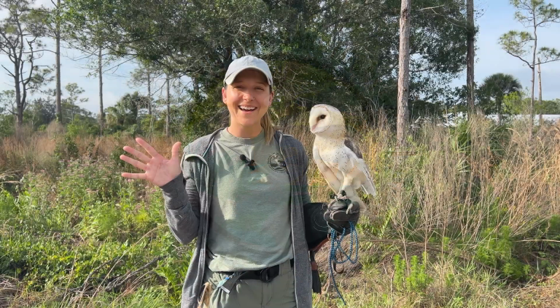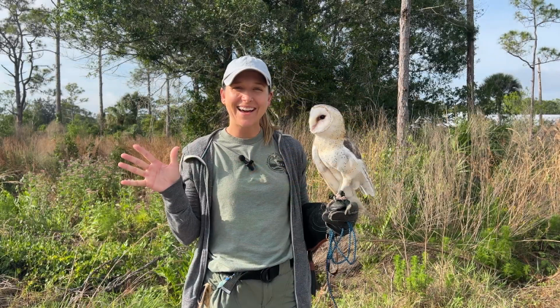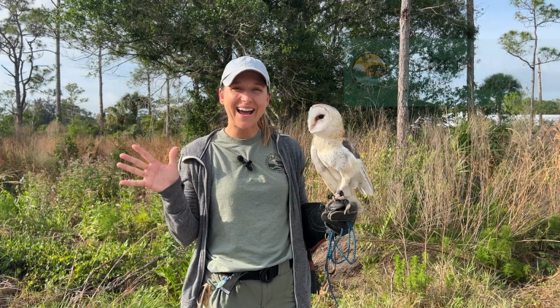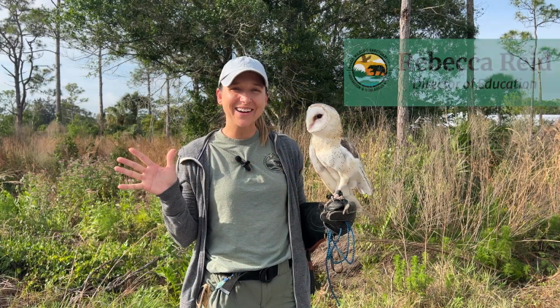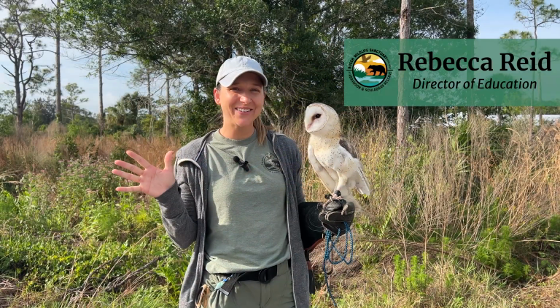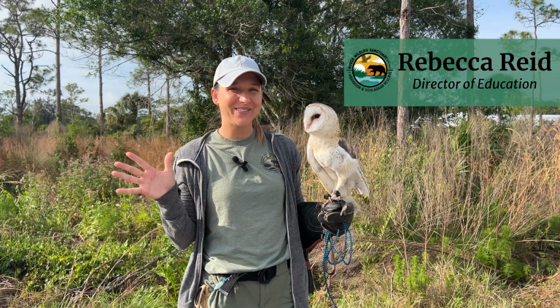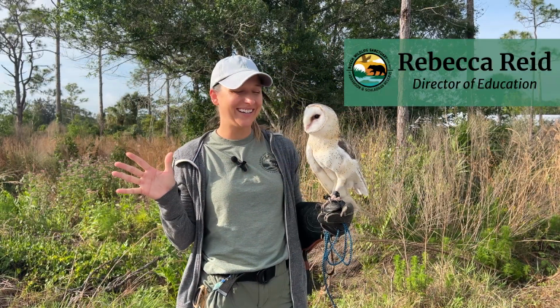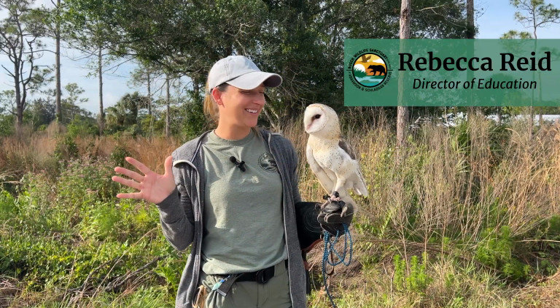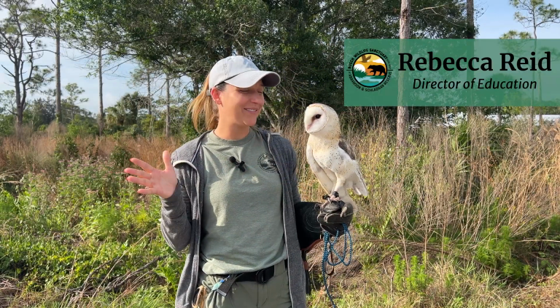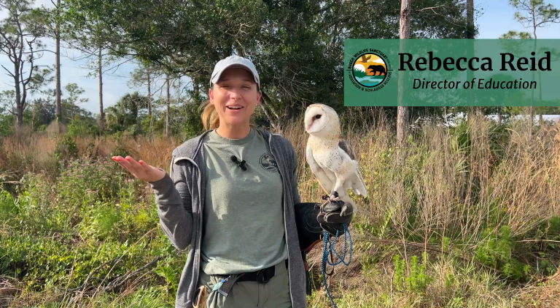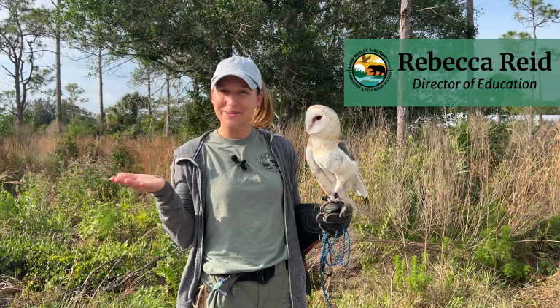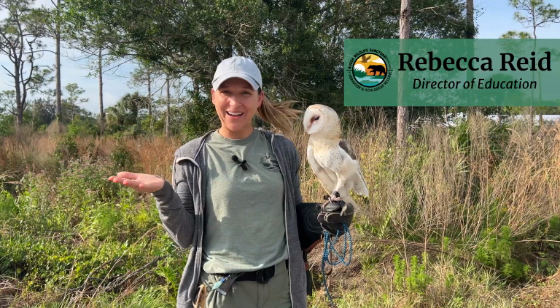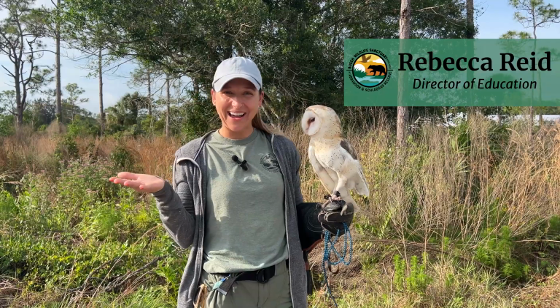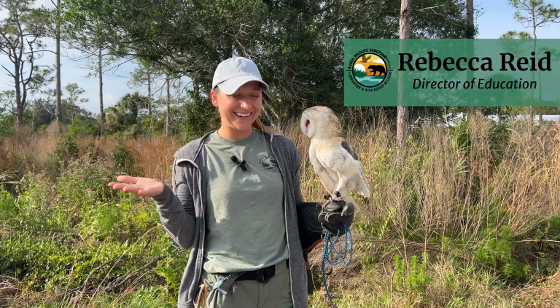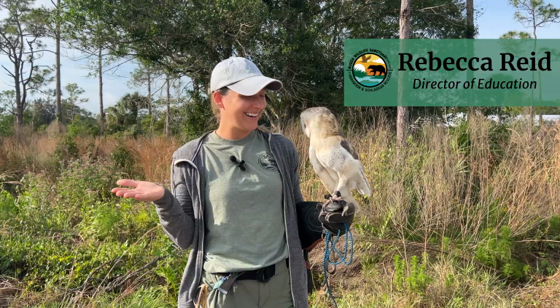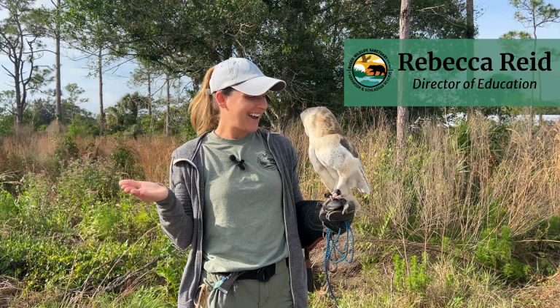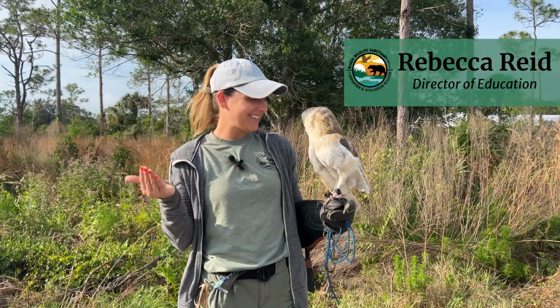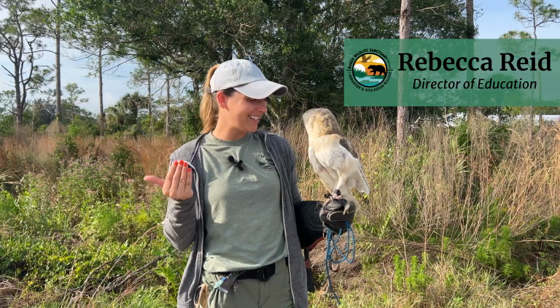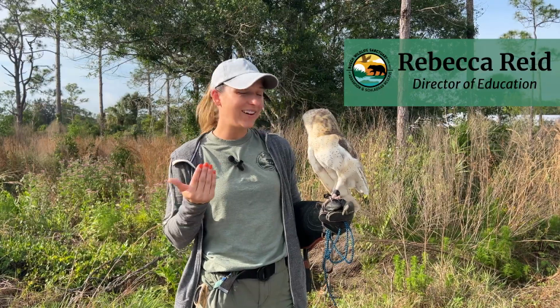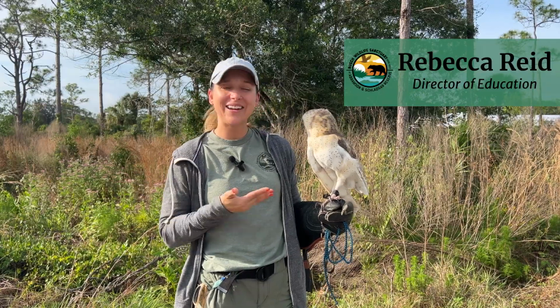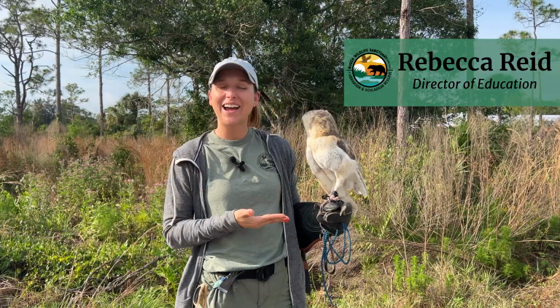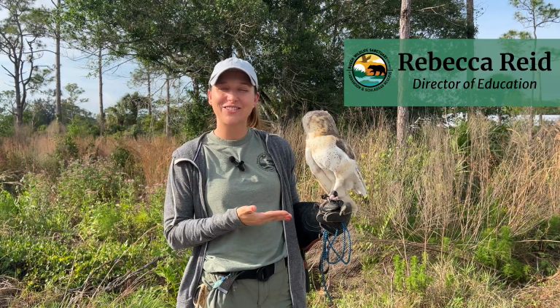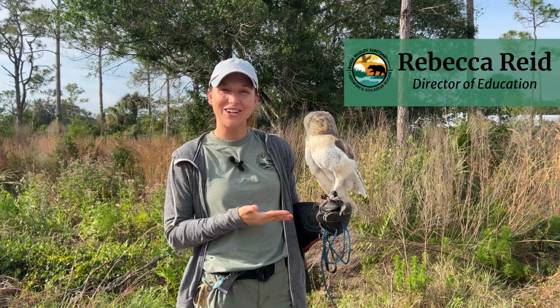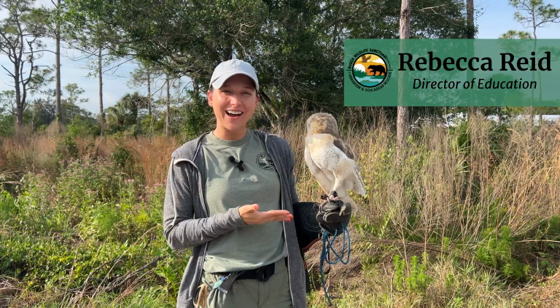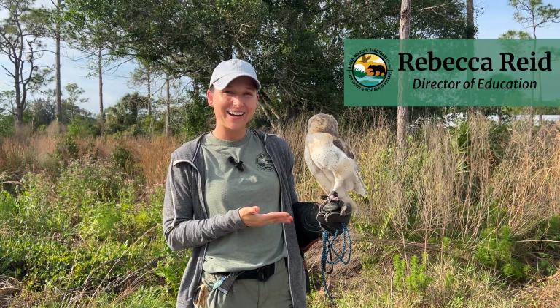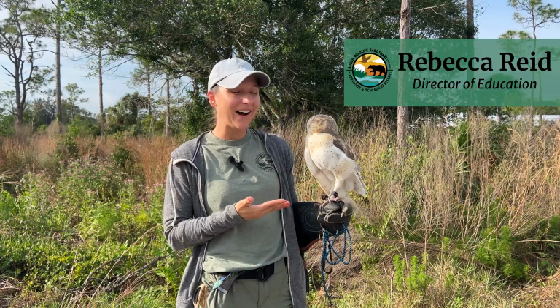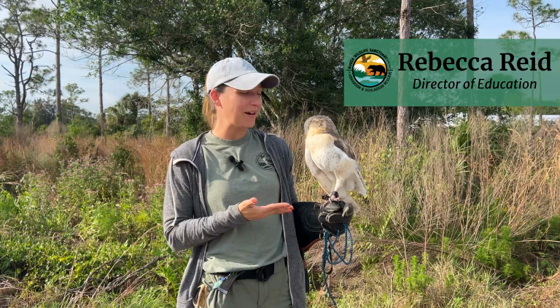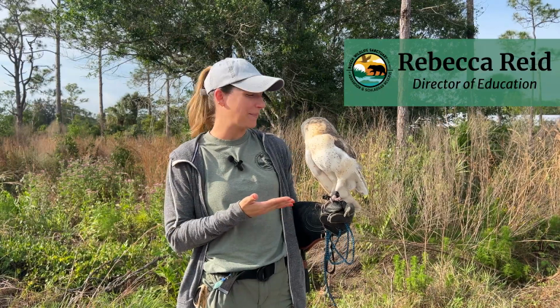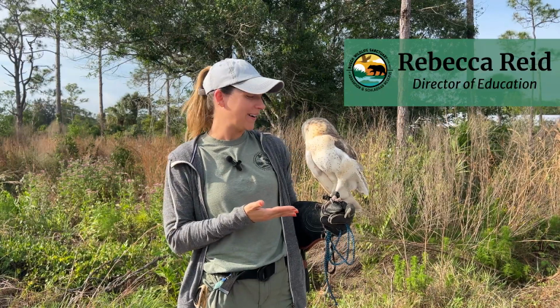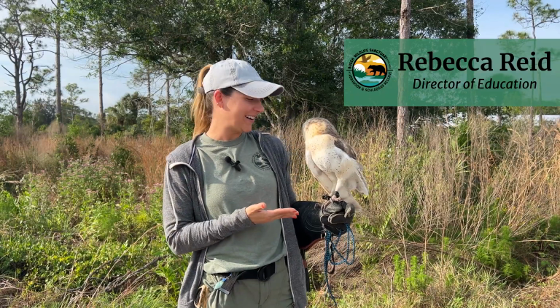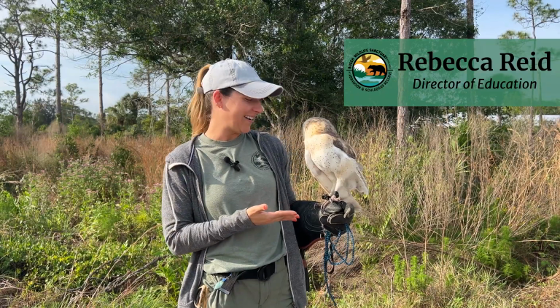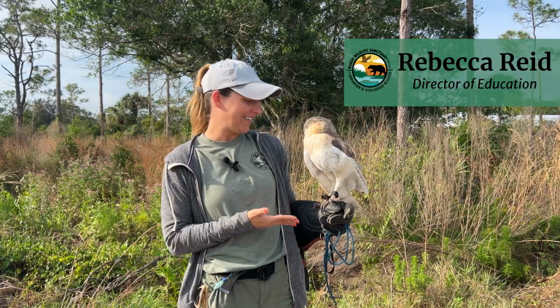Hi everyone, welcome back. Today we have Jacques, our barn owl.